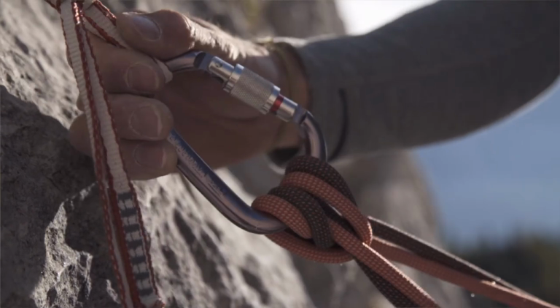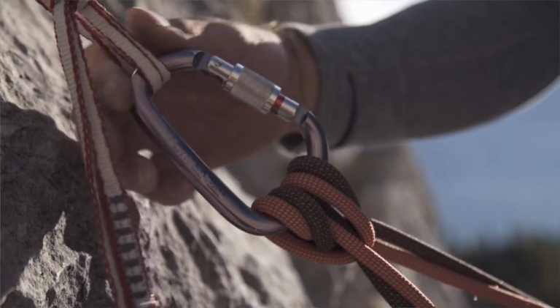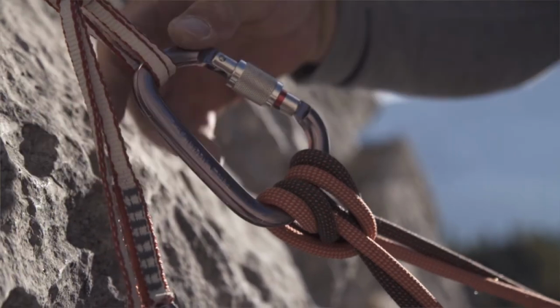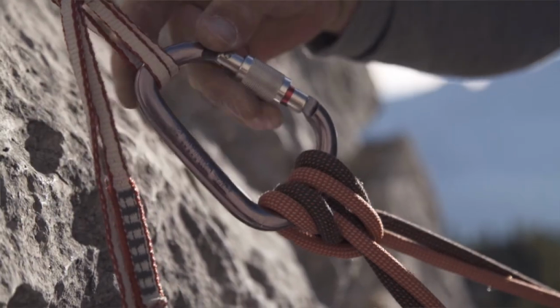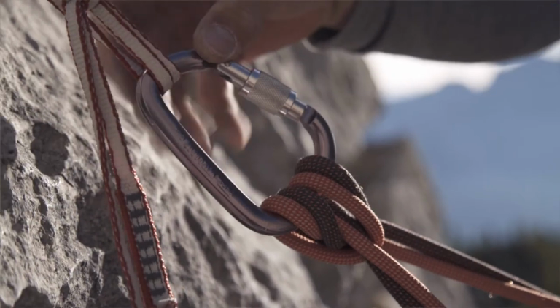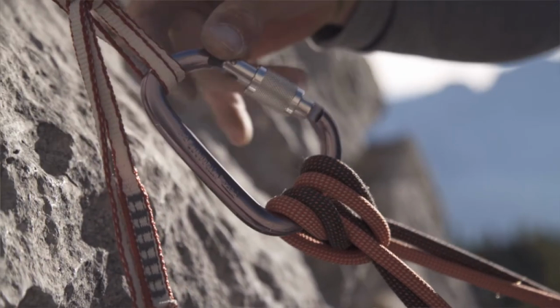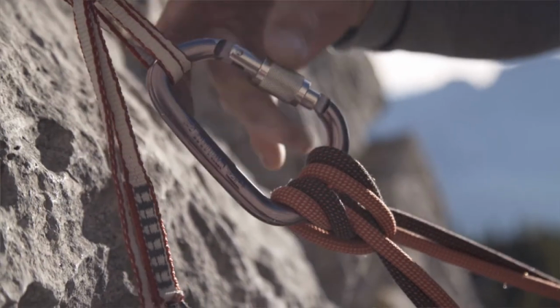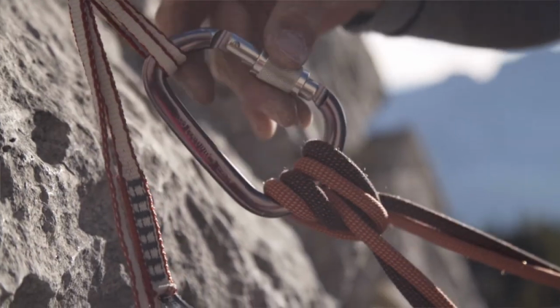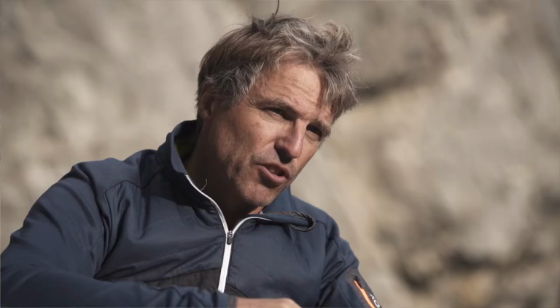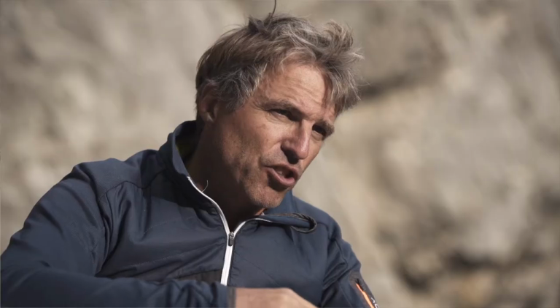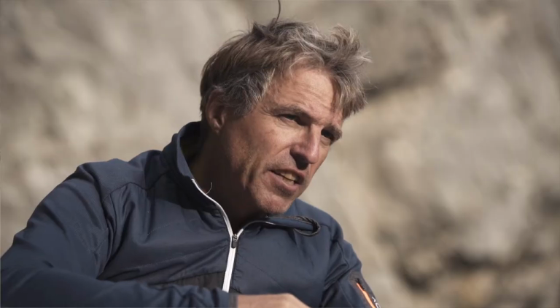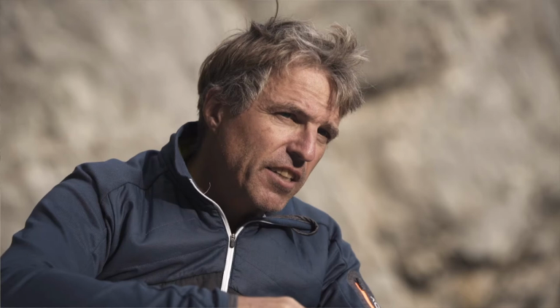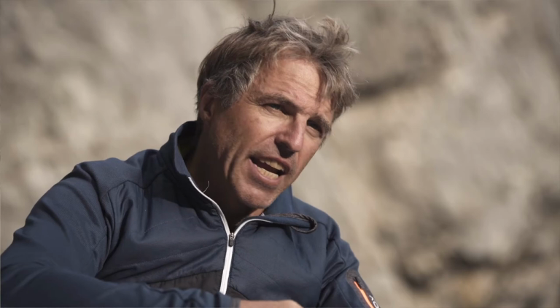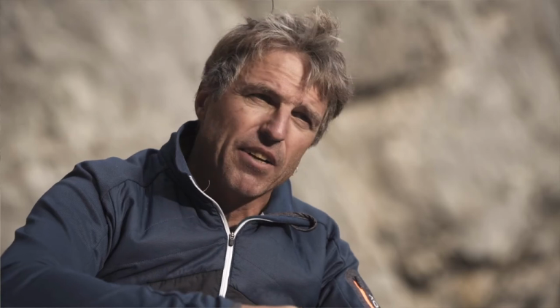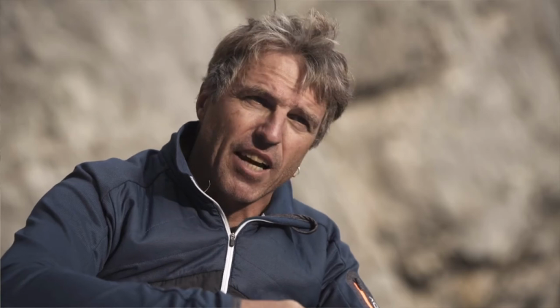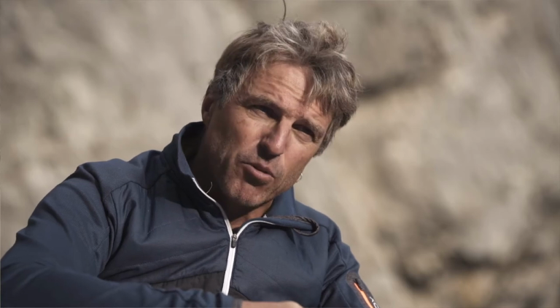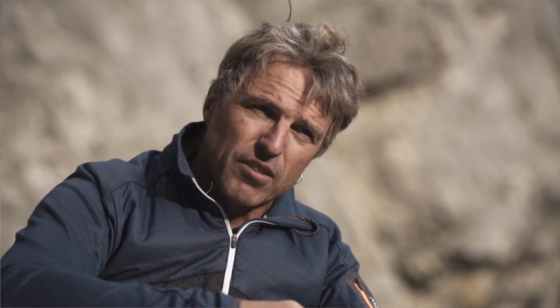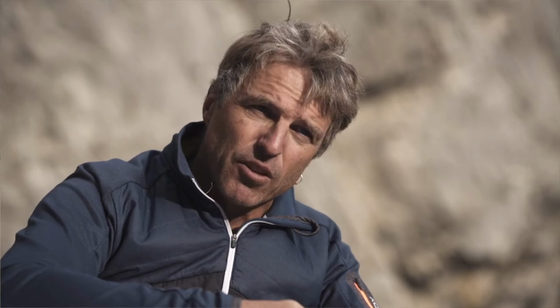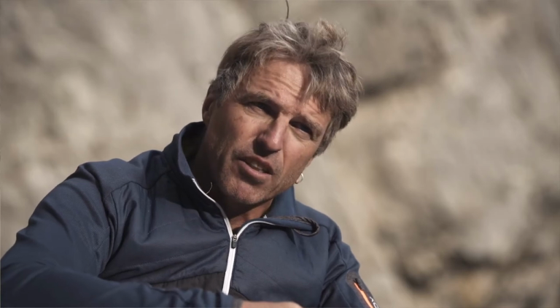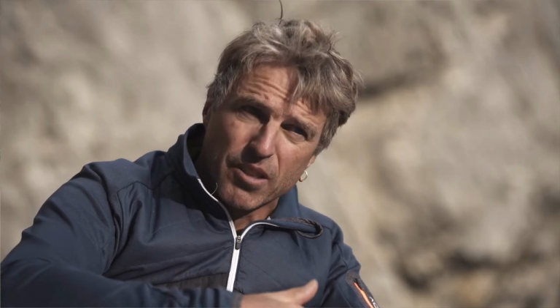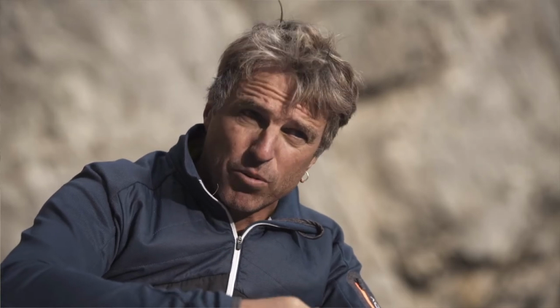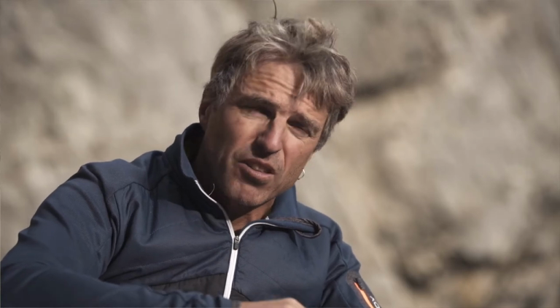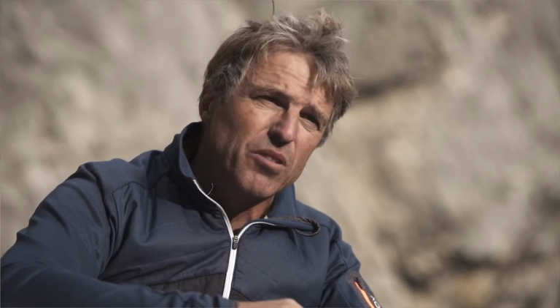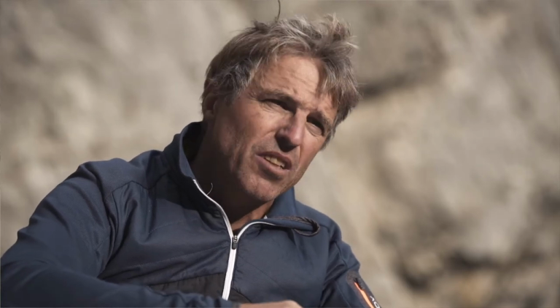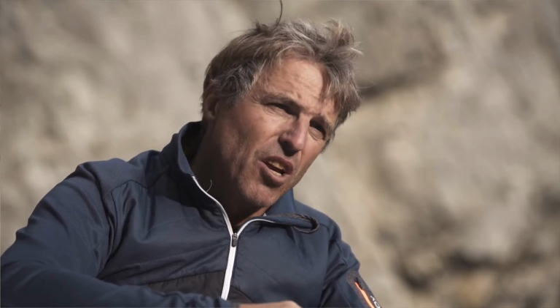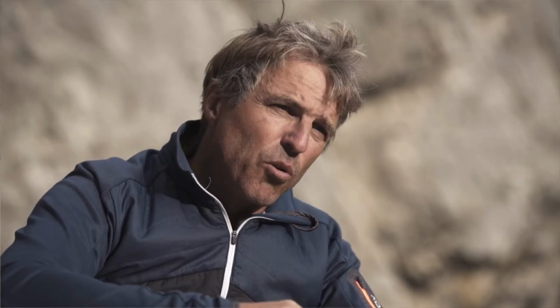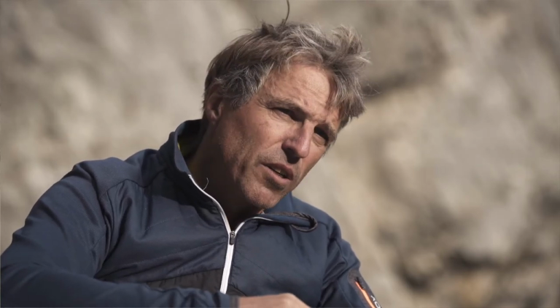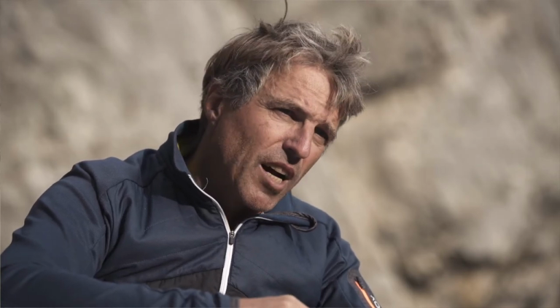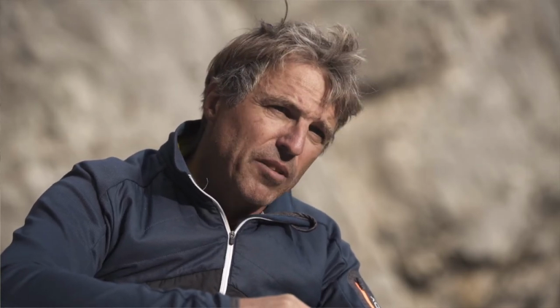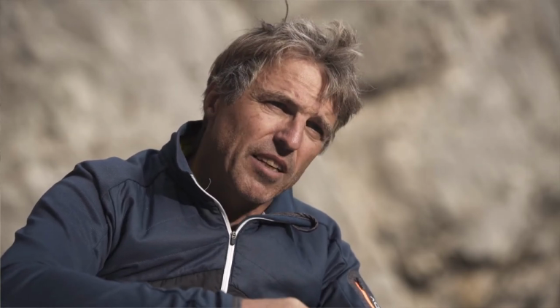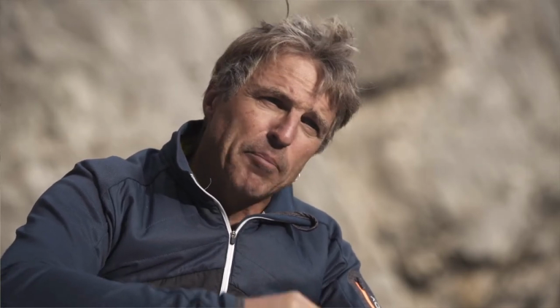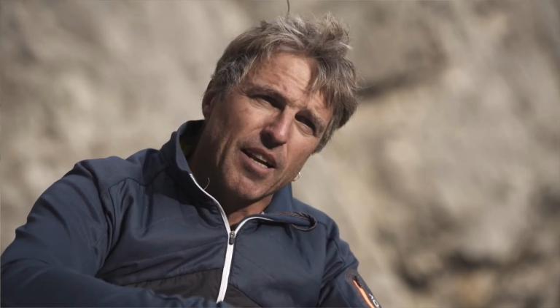Strictly speaking, these aren't knots. Rather, they are slings that either create friction — like the prusik — or pinch off, like the clove hitch.